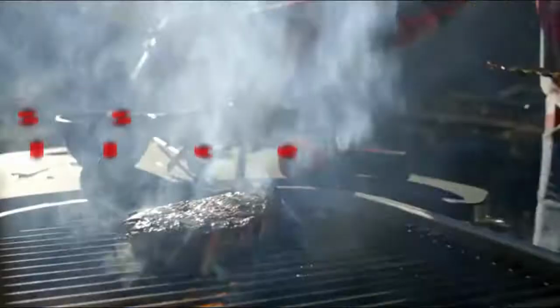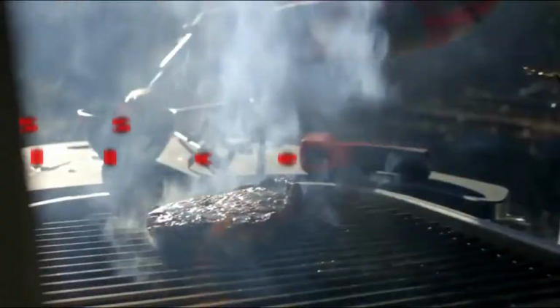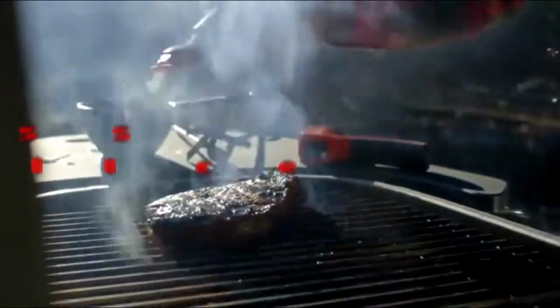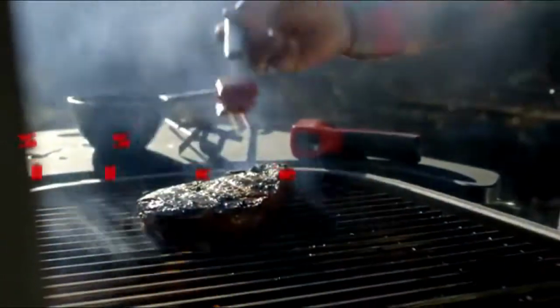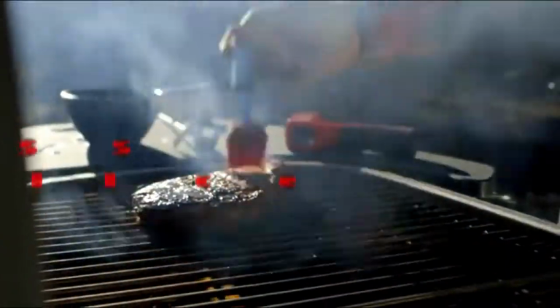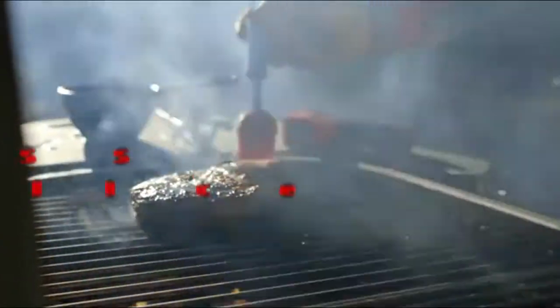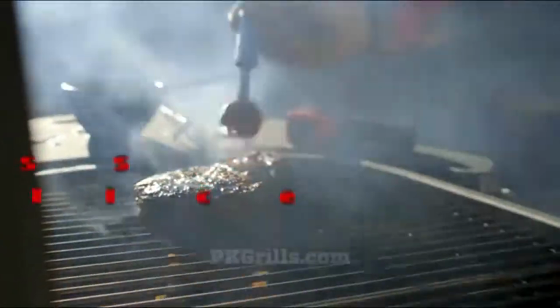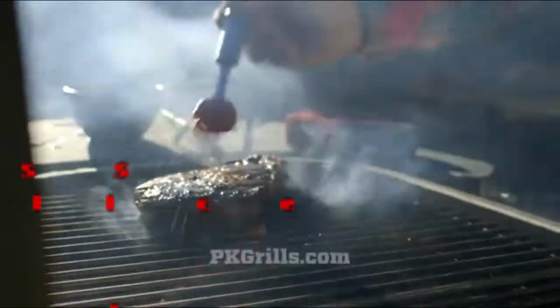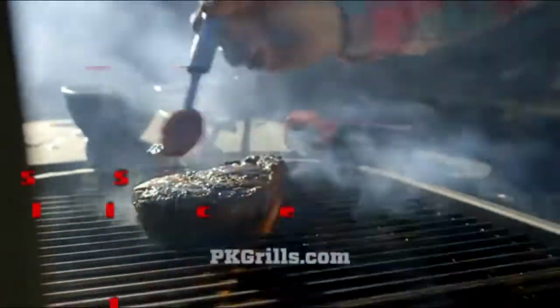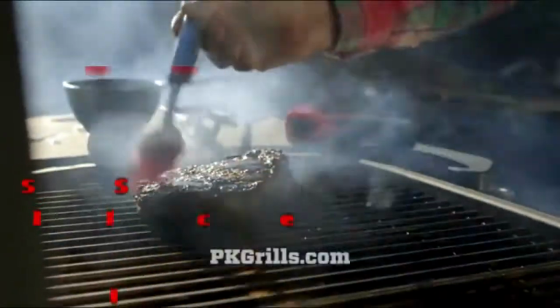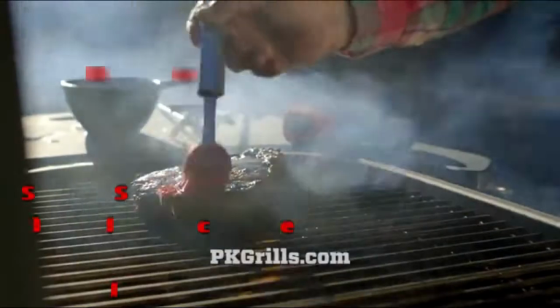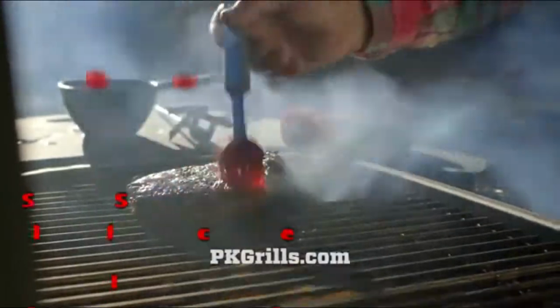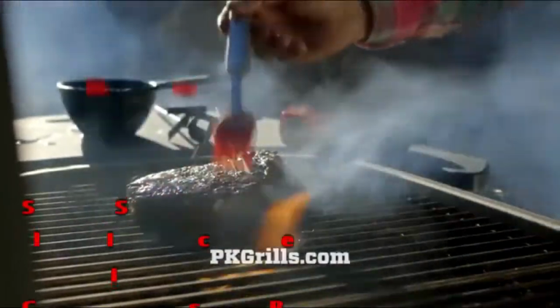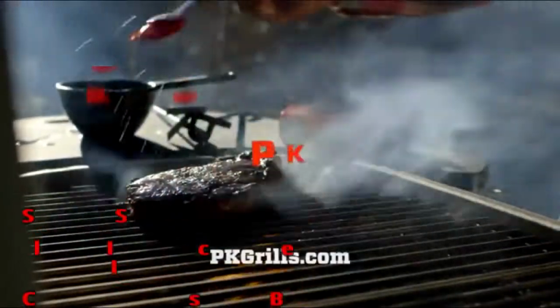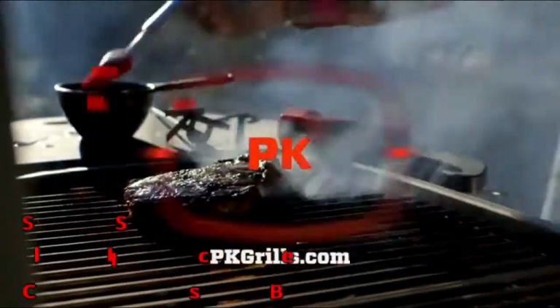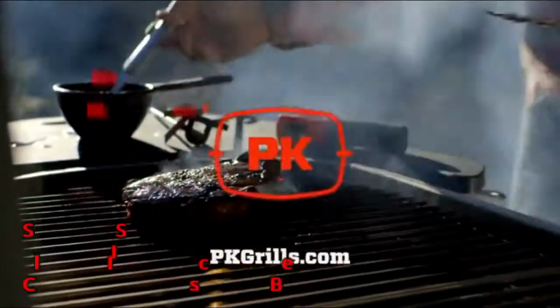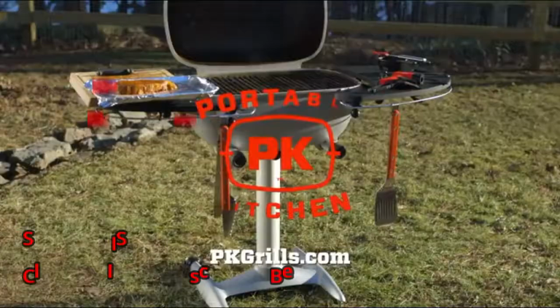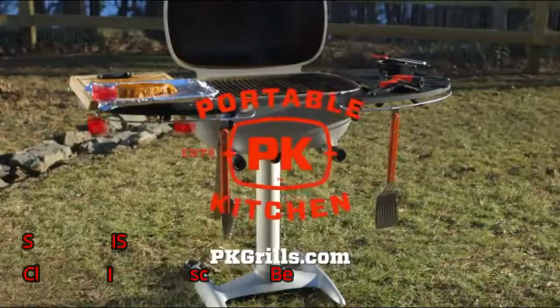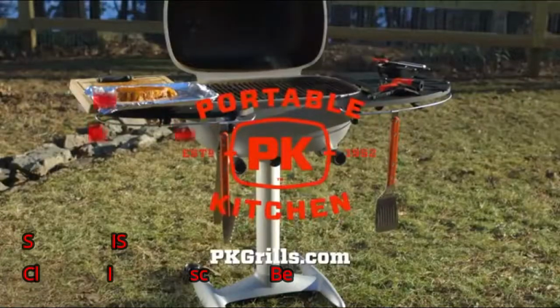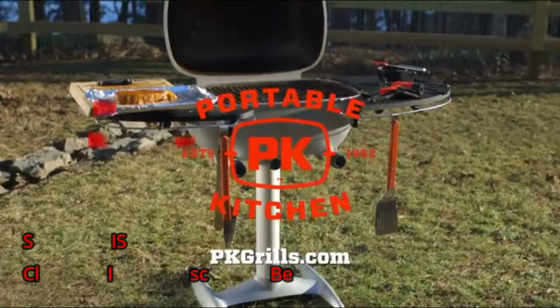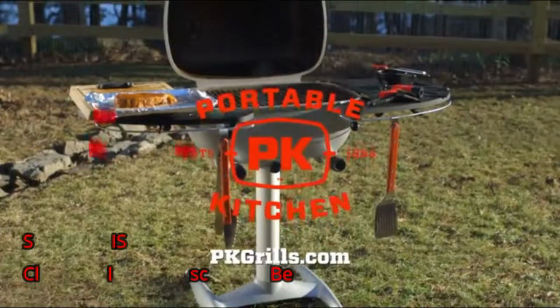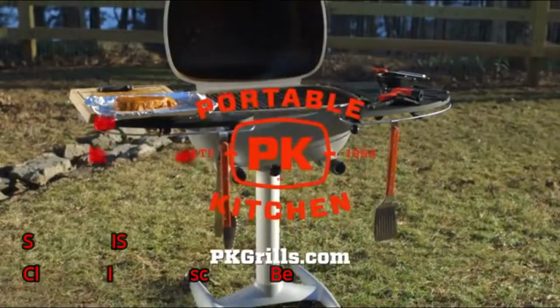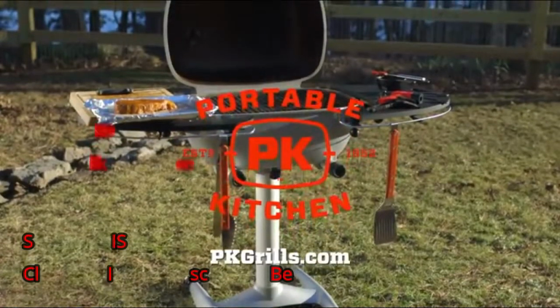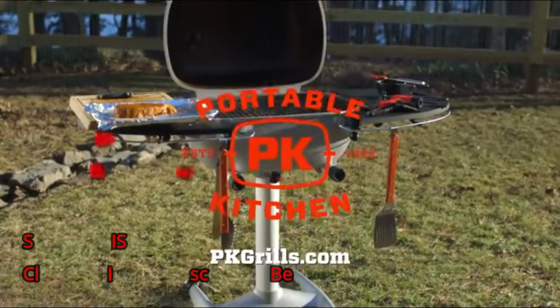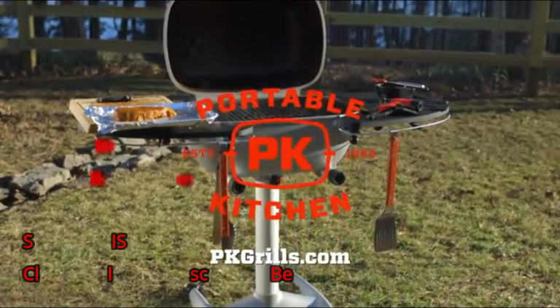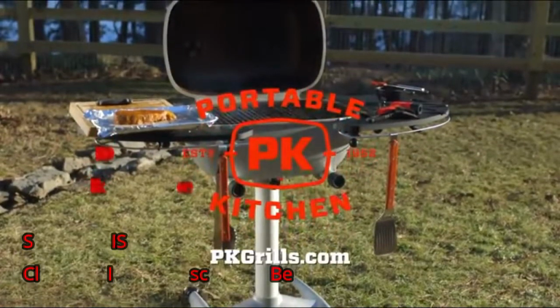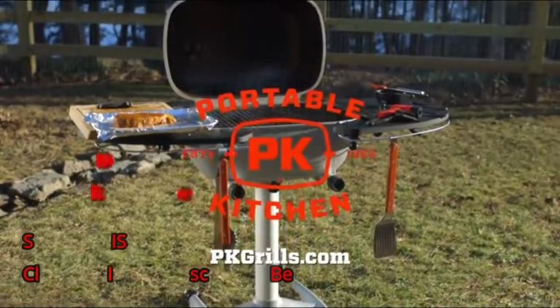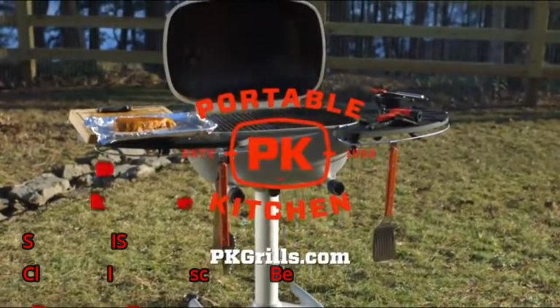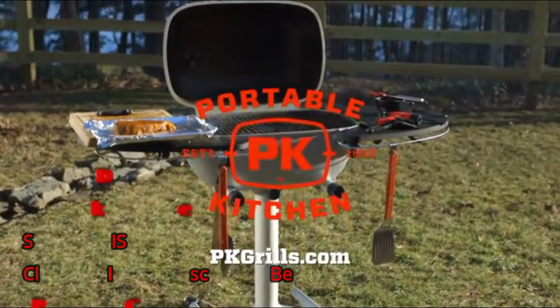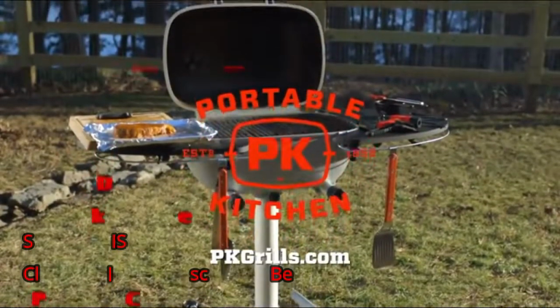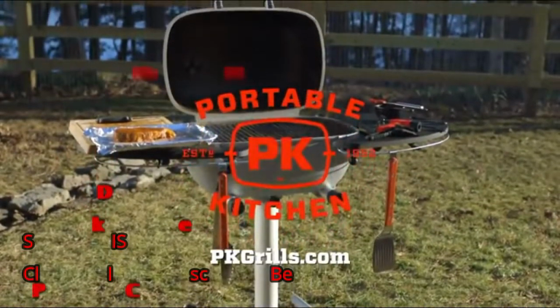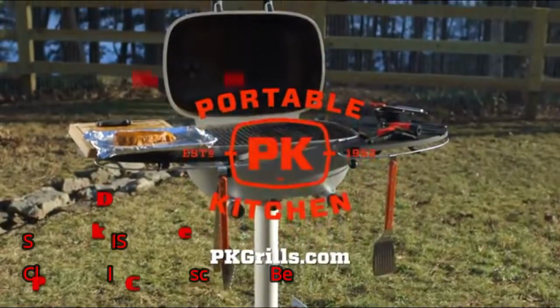That's the PK 360 Grill and Smoker. We think it's the best engineered charcoal grill you can buy, and we hope you'll go get one.